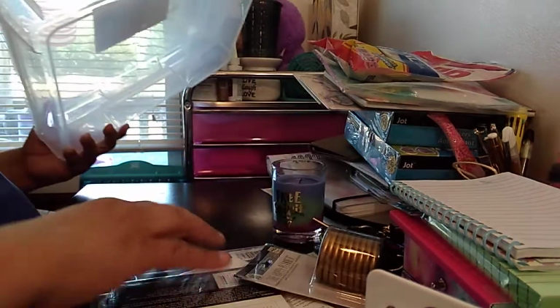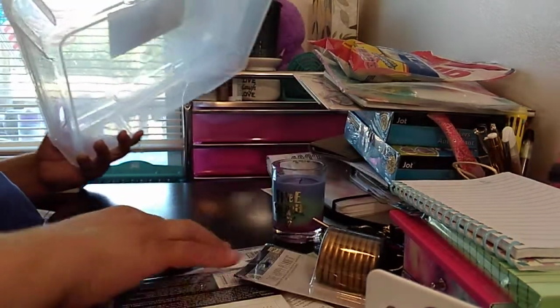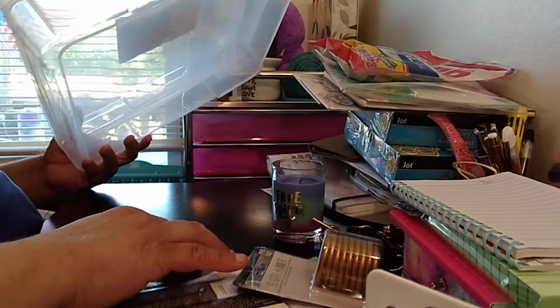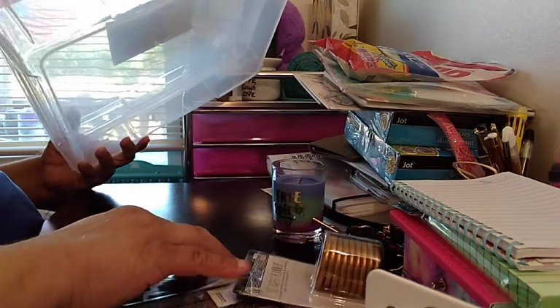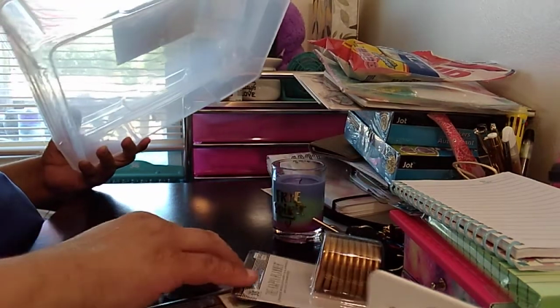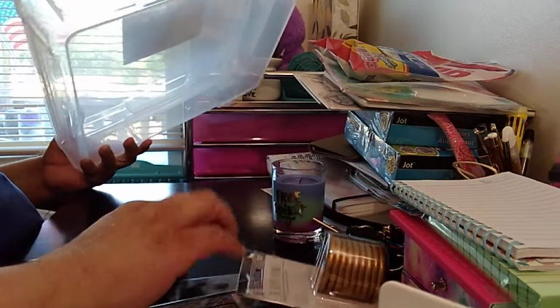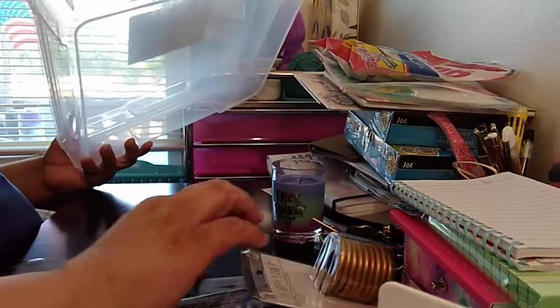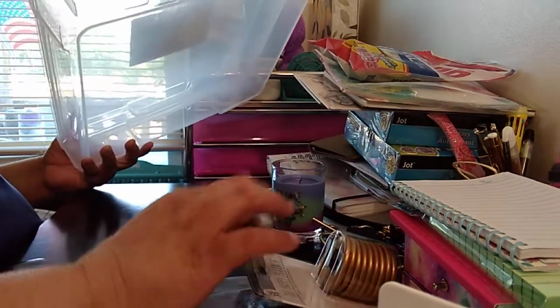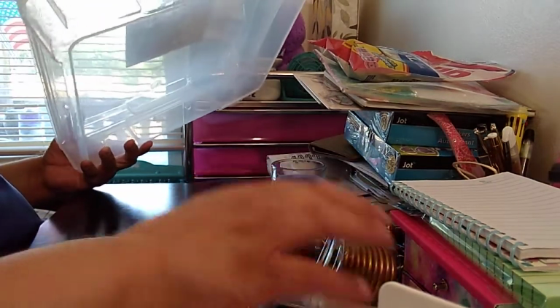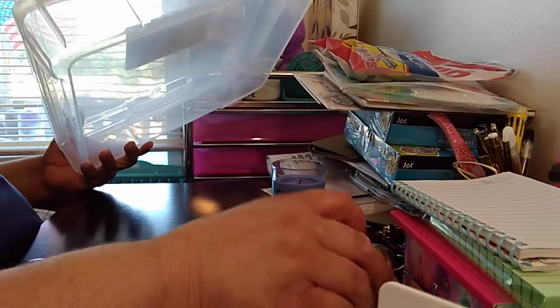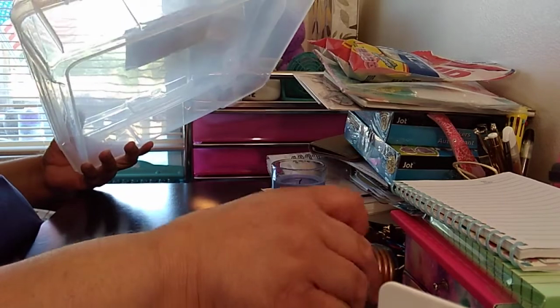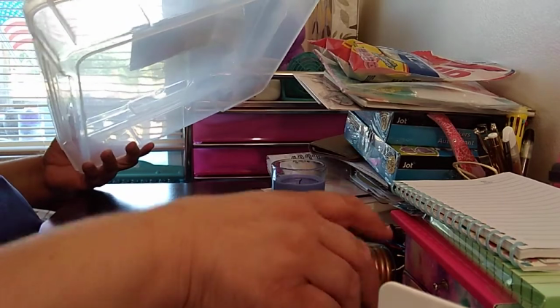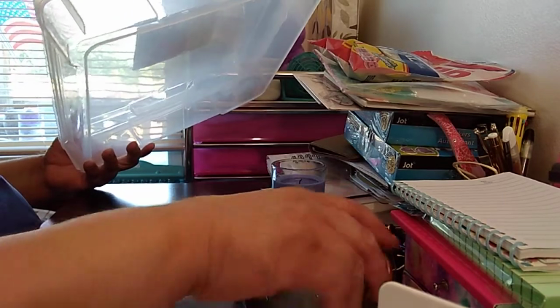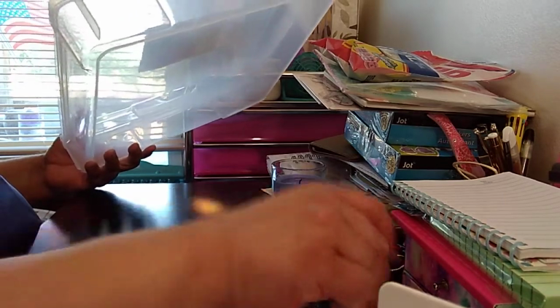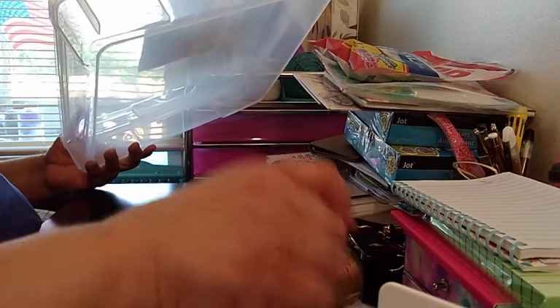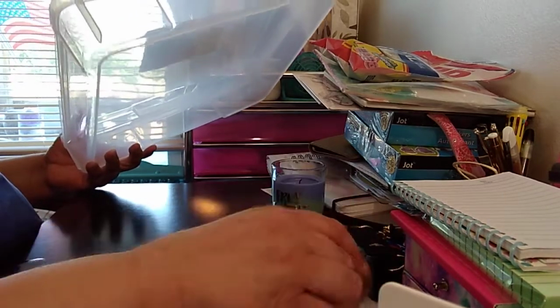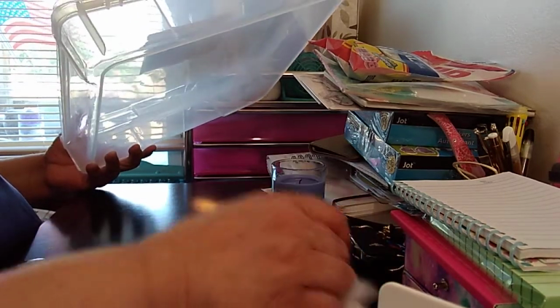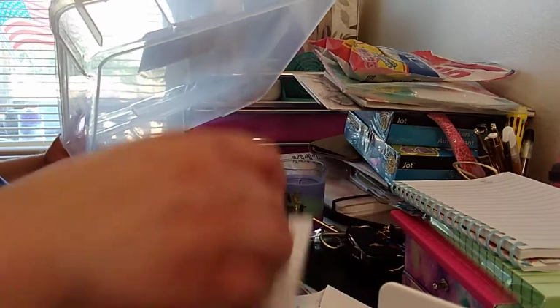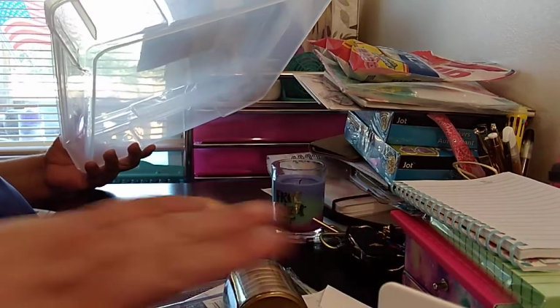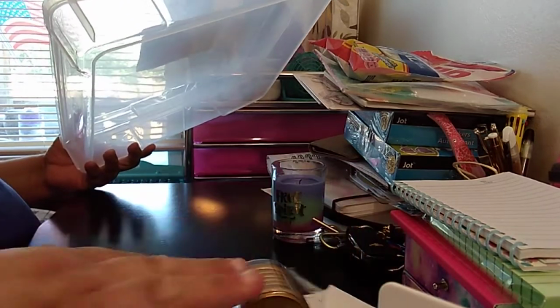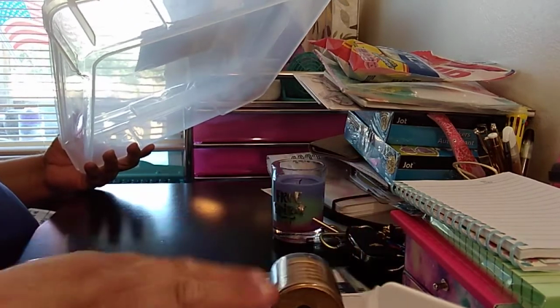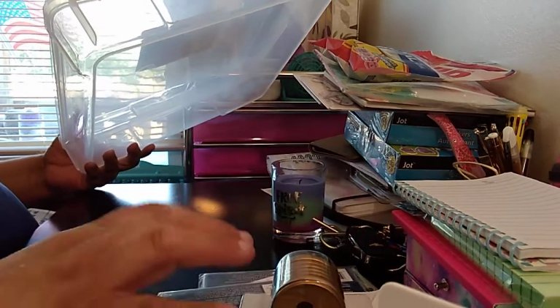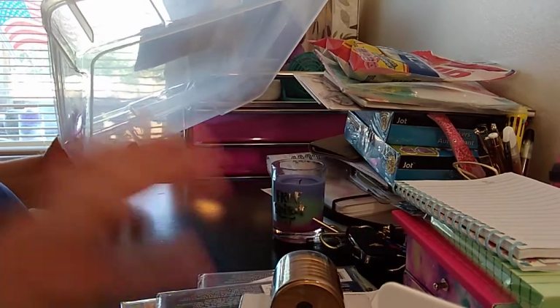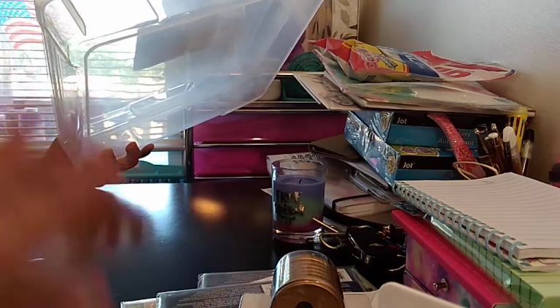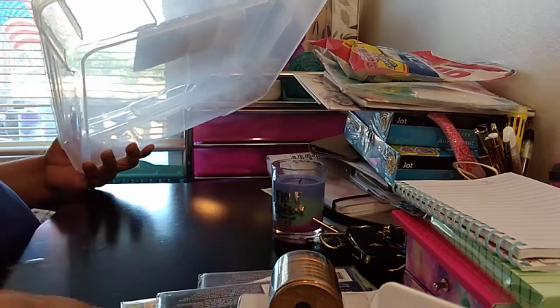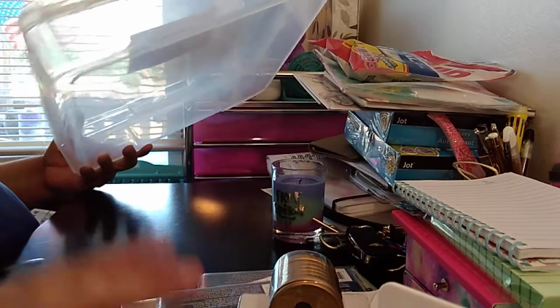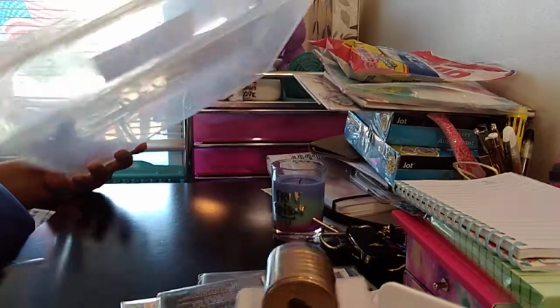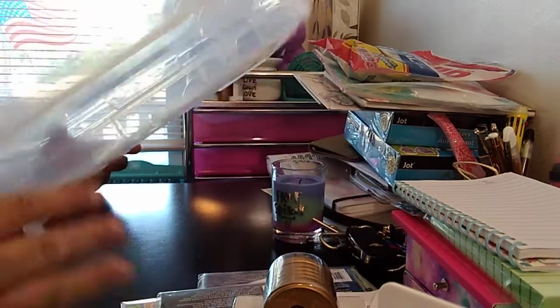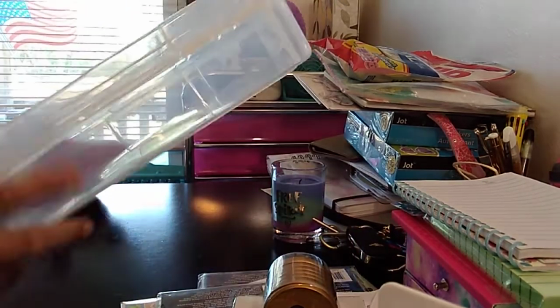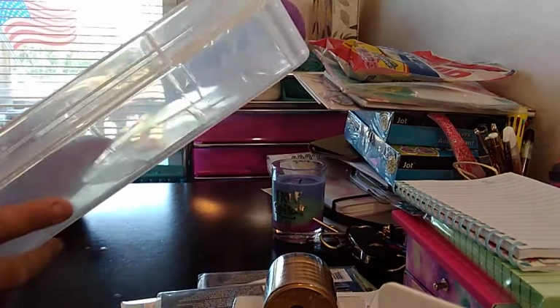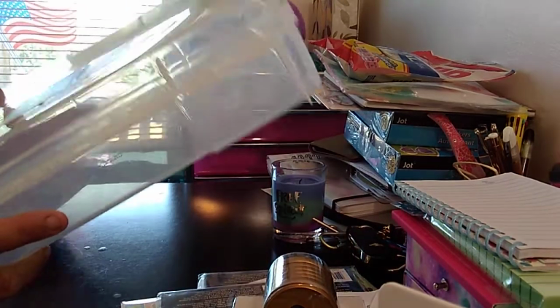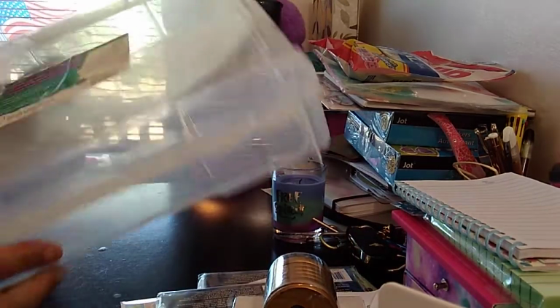Two things were on clearance, or three. But most of the items were on sale. I have a receipt to show you.